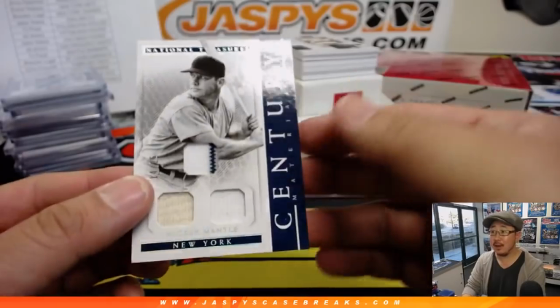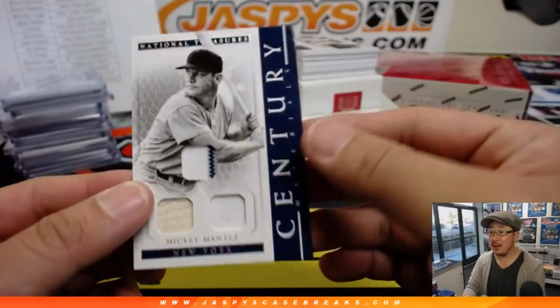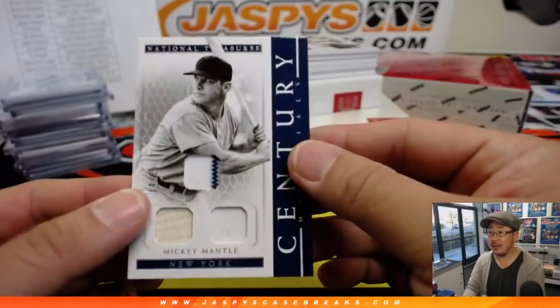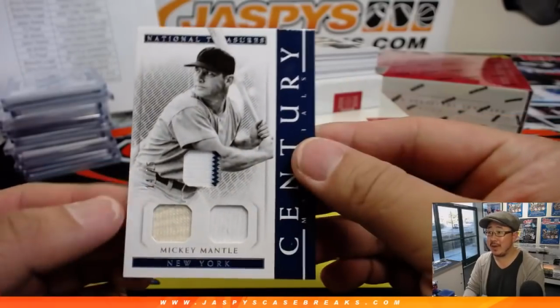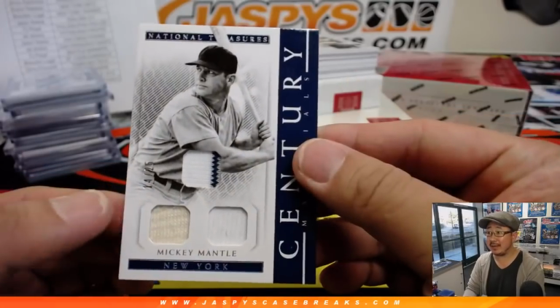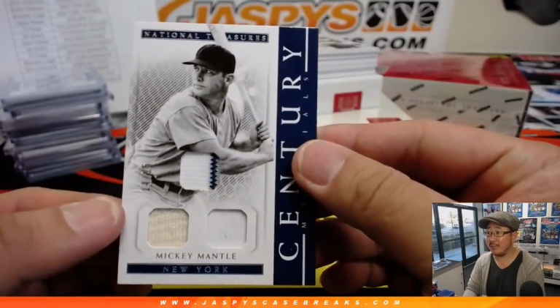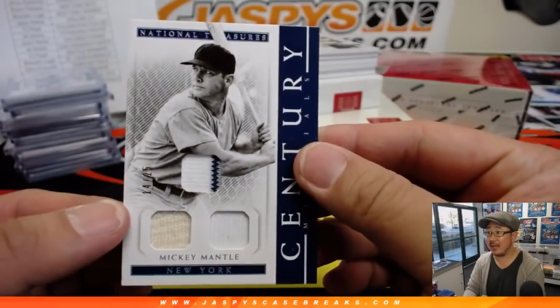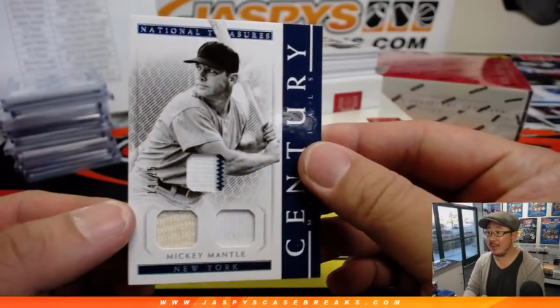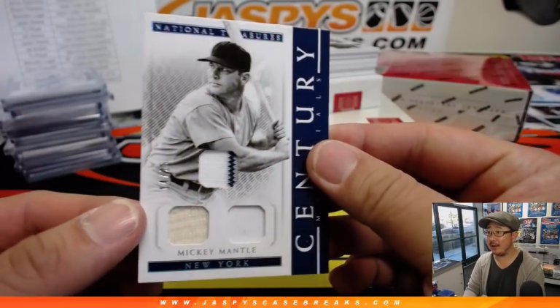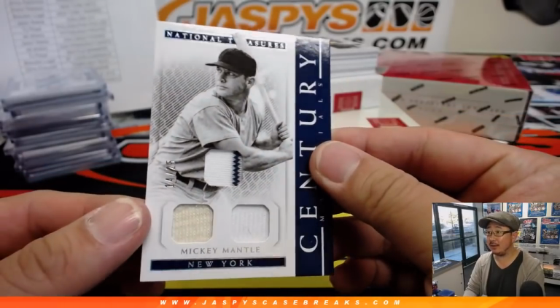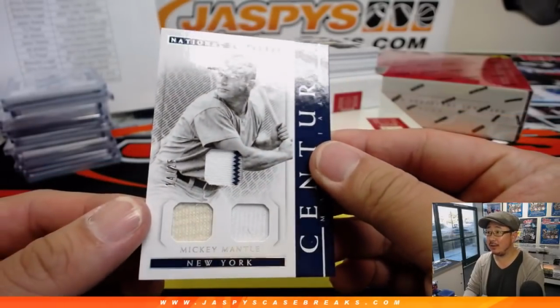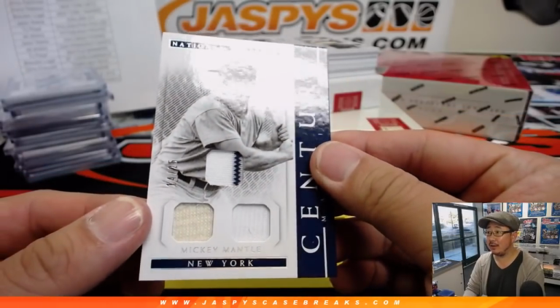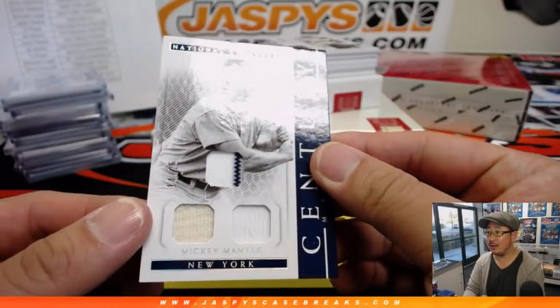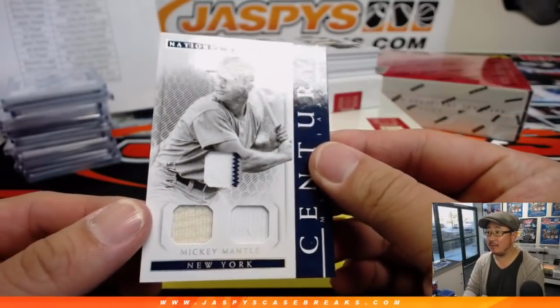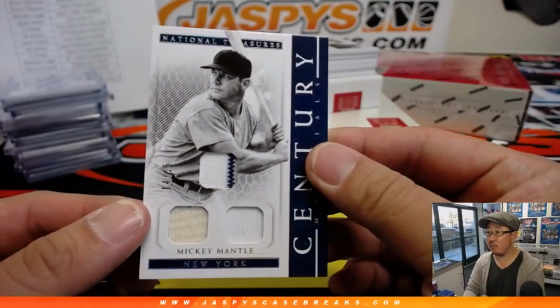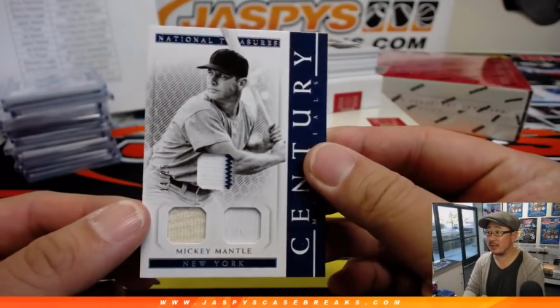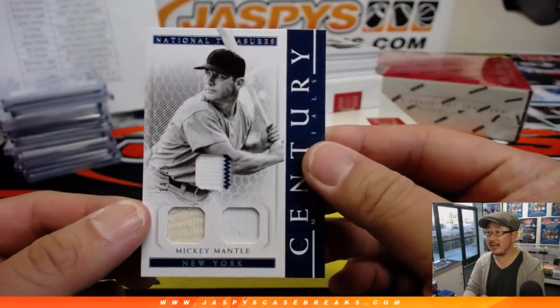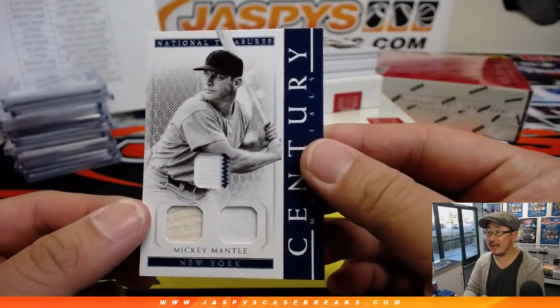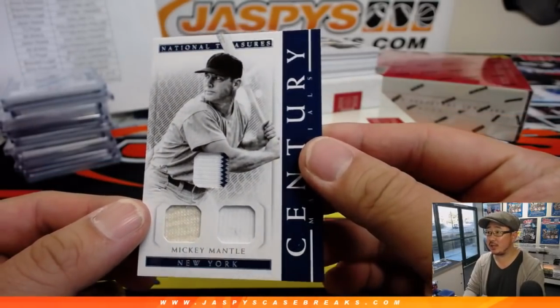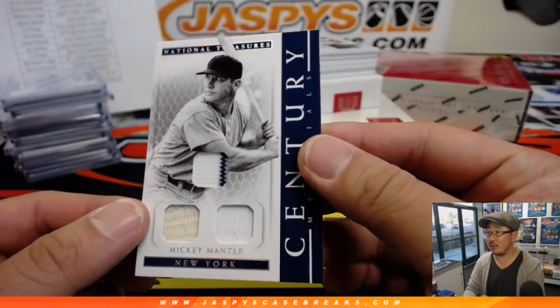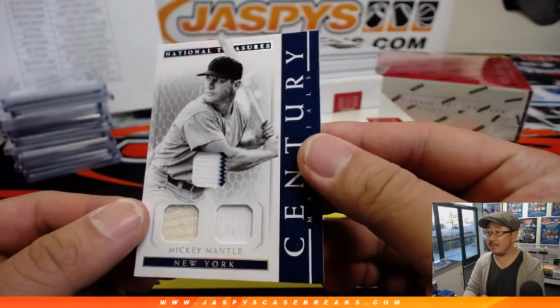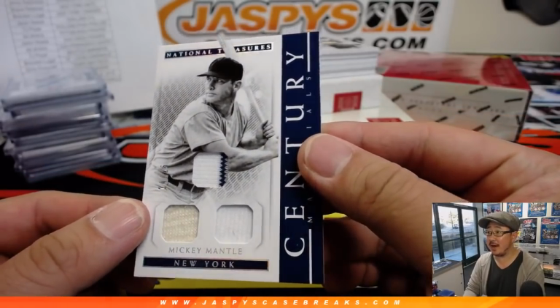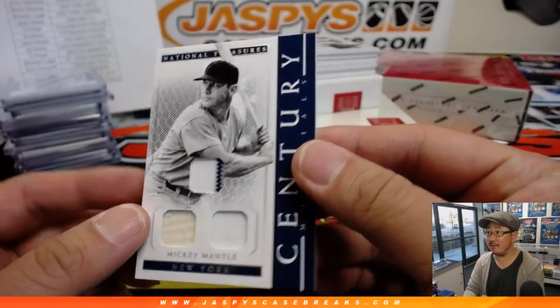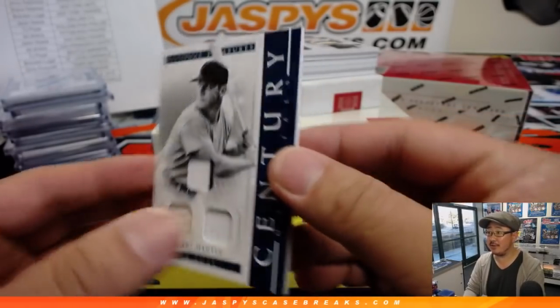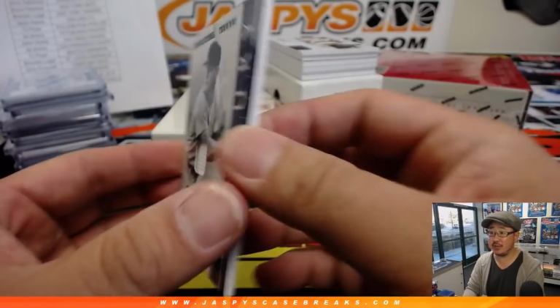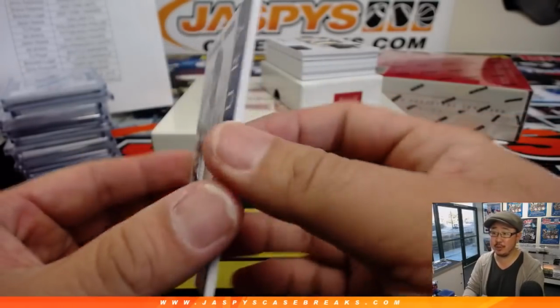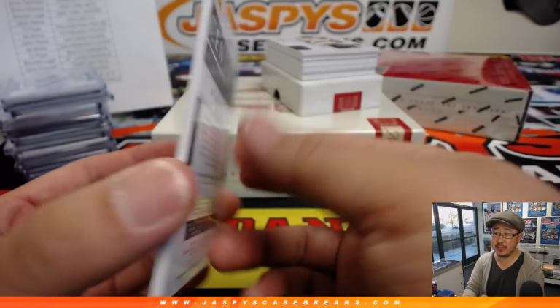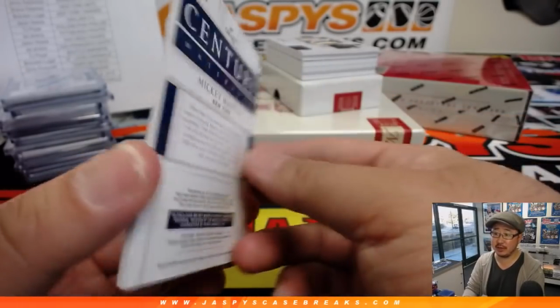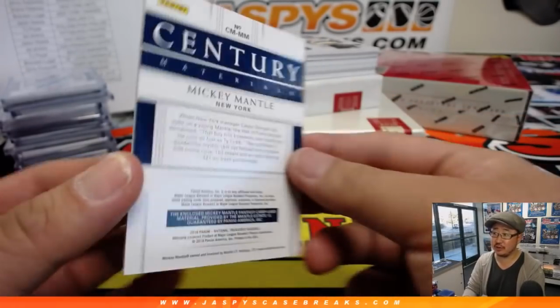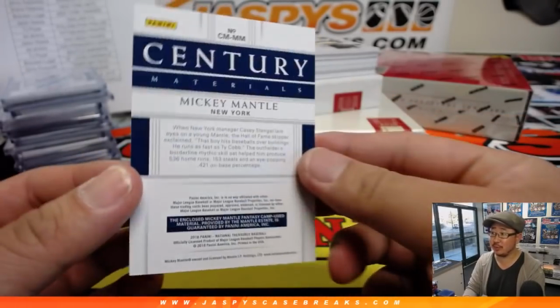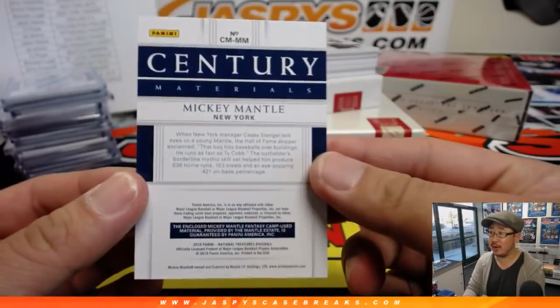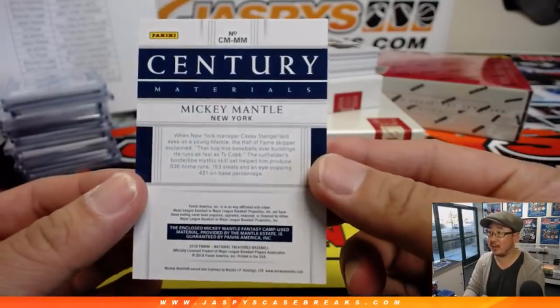I've heard of this guy — the Mickey Mantle! 14 out of 25 century materials triple relic.